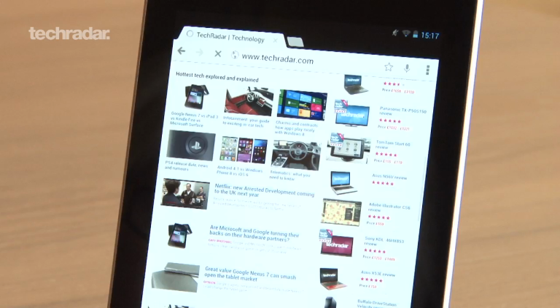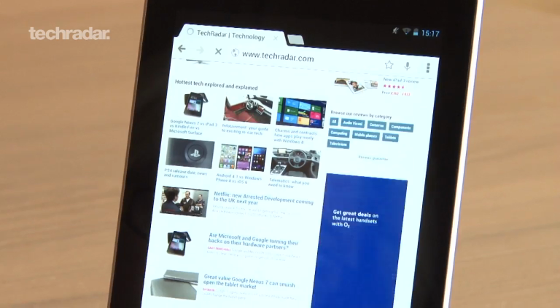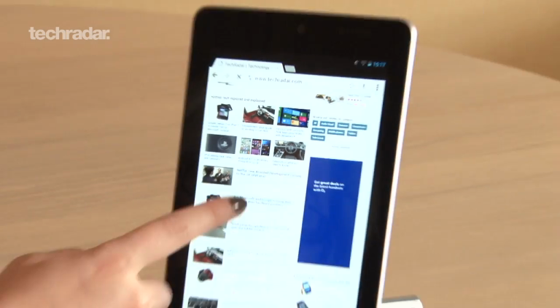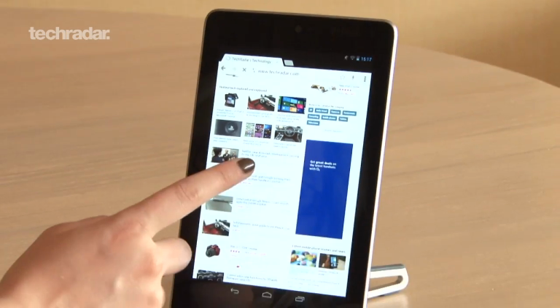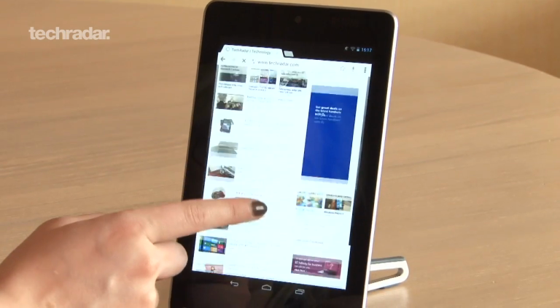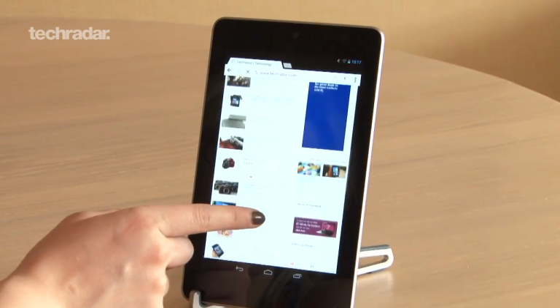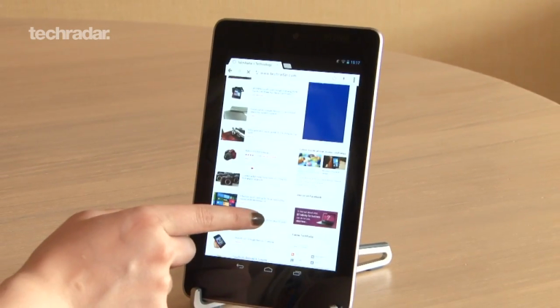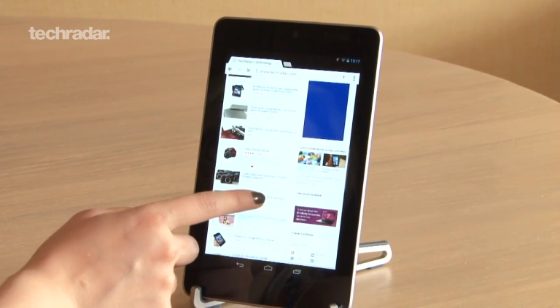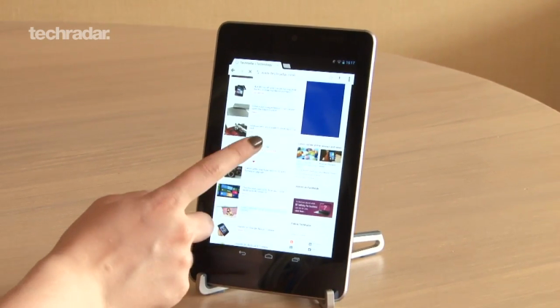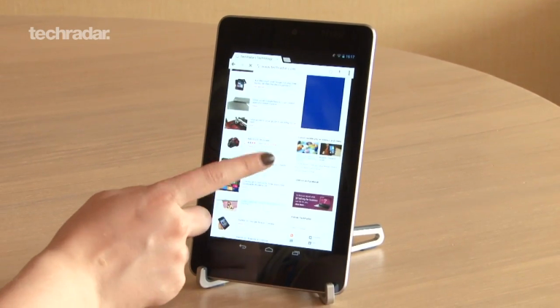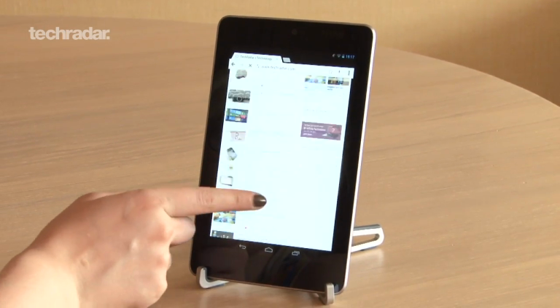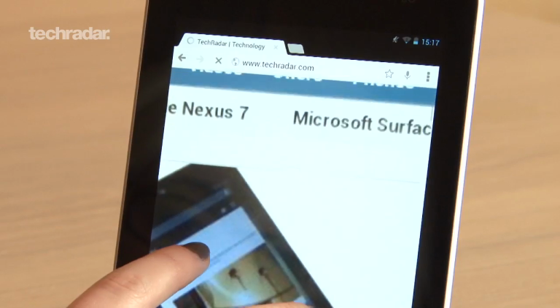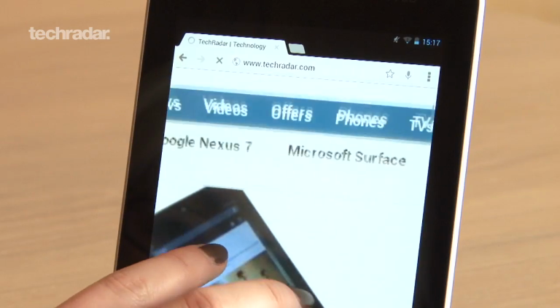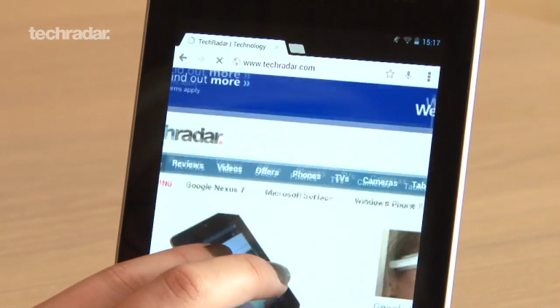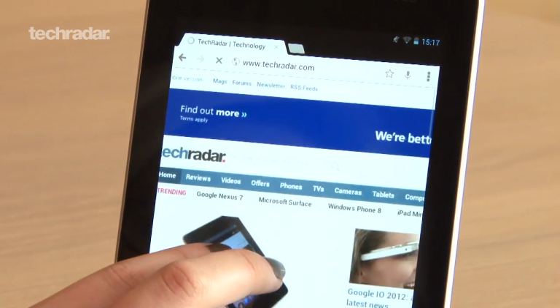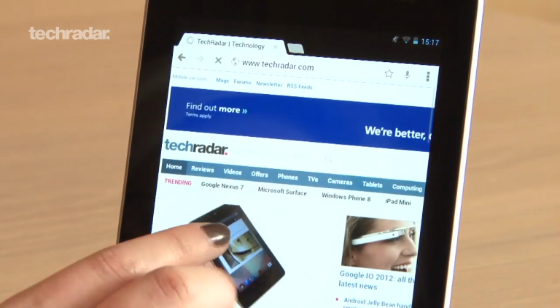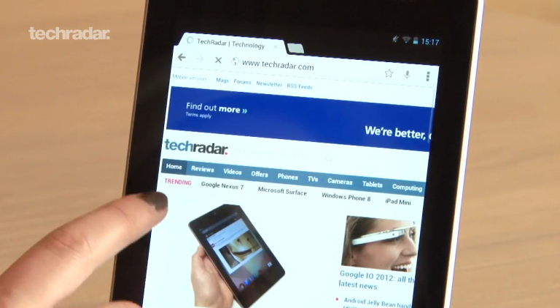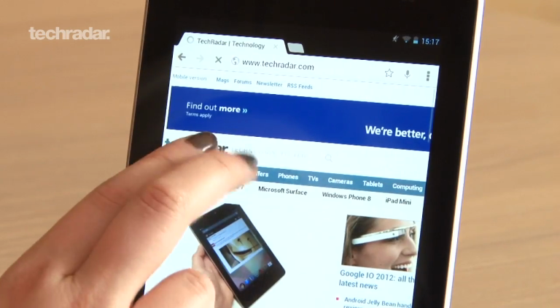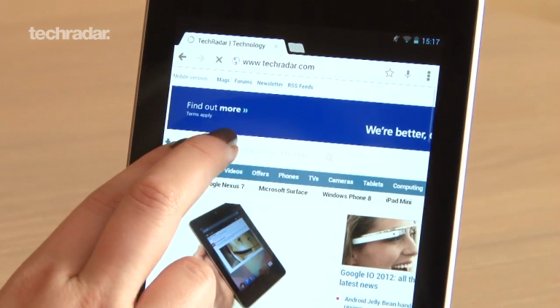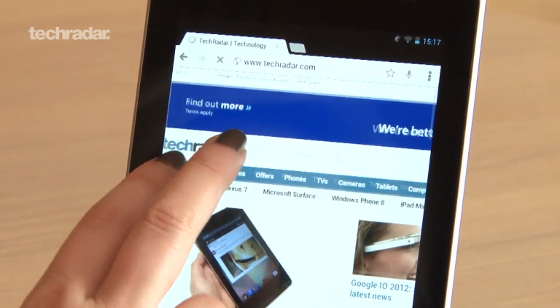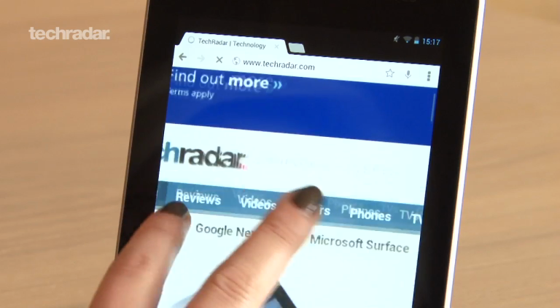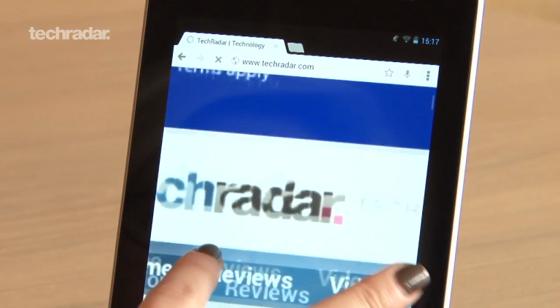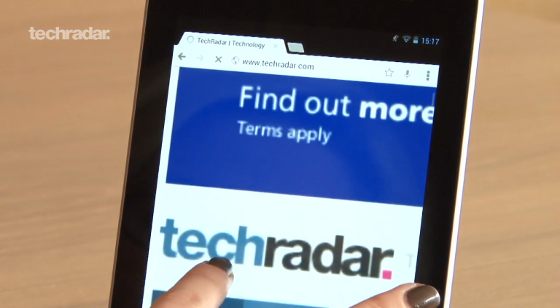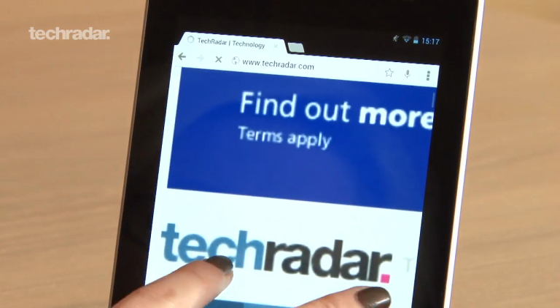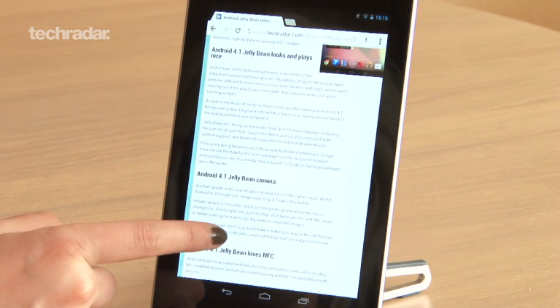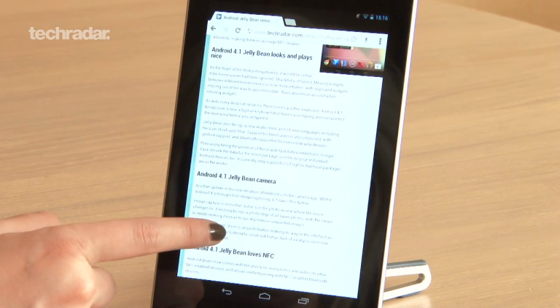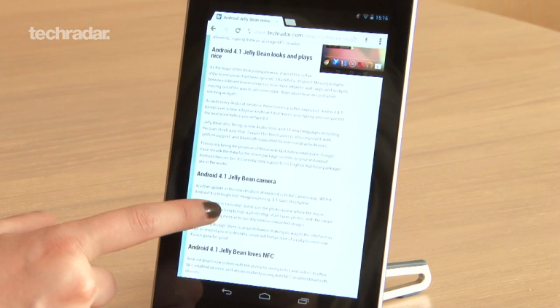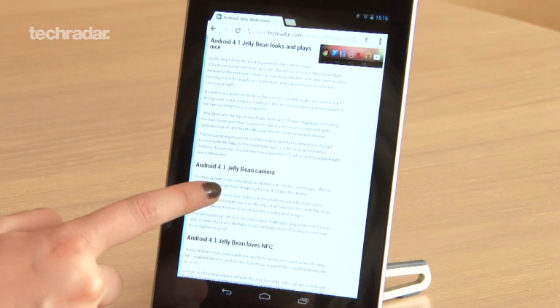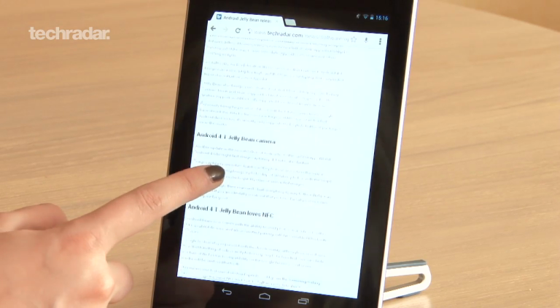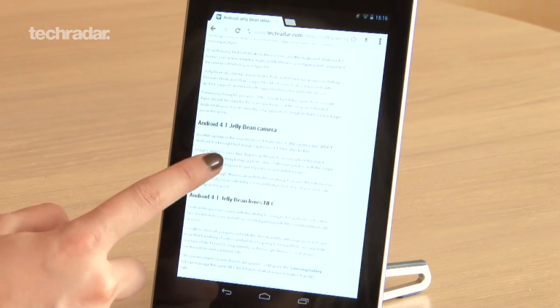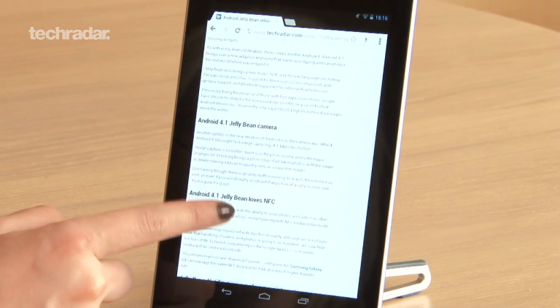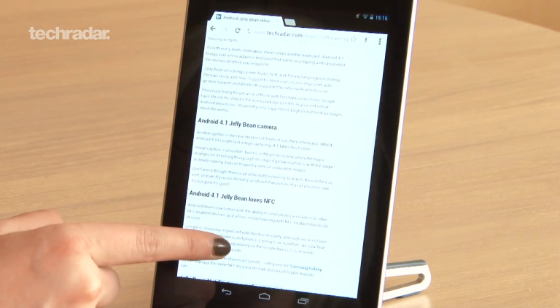Chrome will now also come as the standard browser, so you'll get the great syncing features across all your Google devices, meaning less faffing around with tabs.